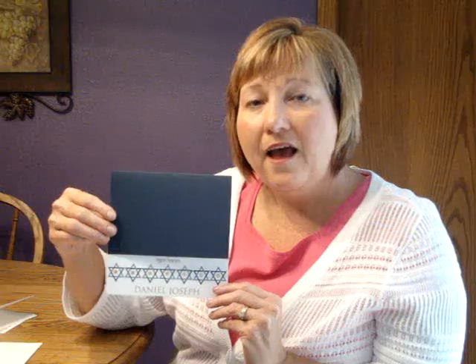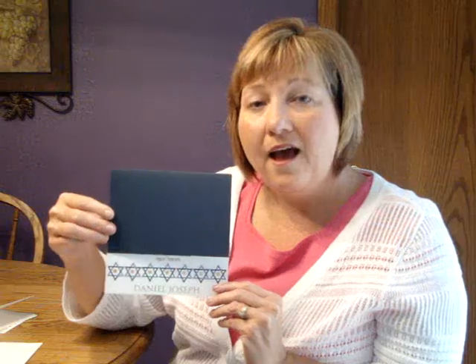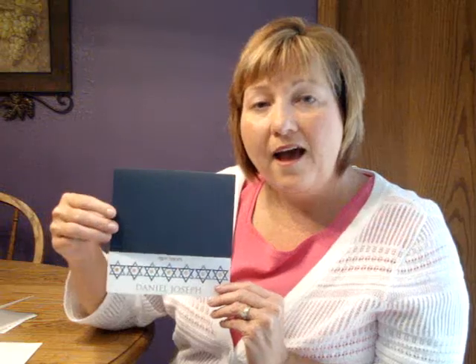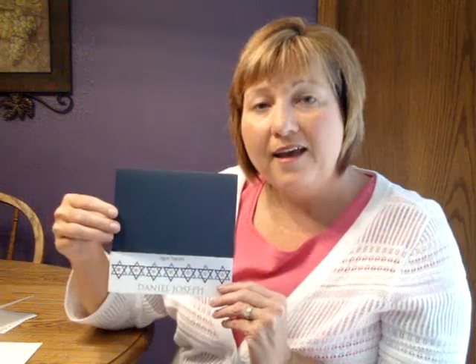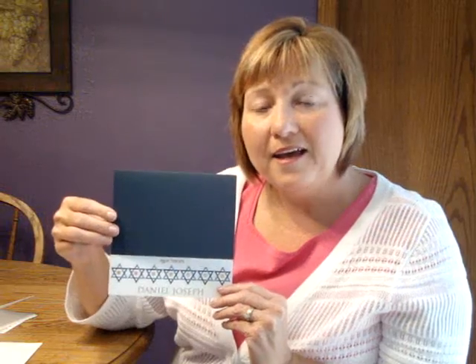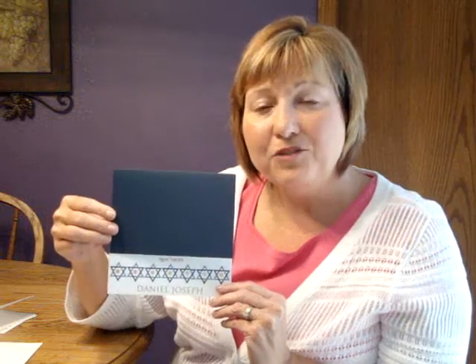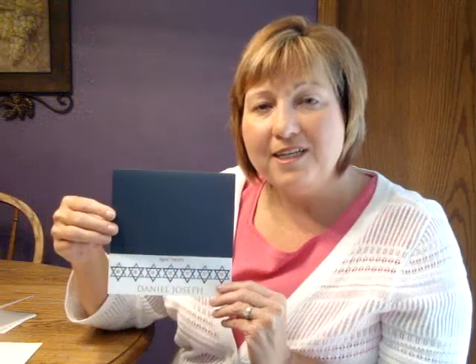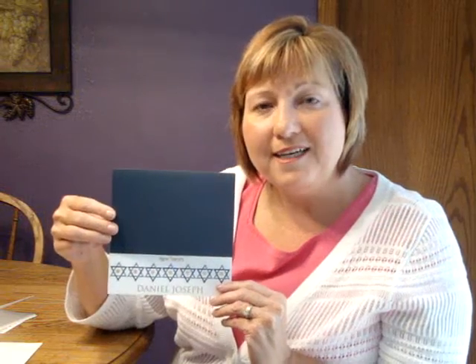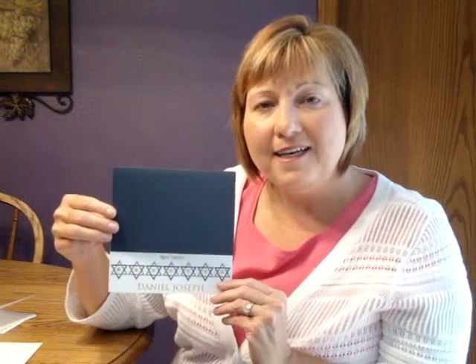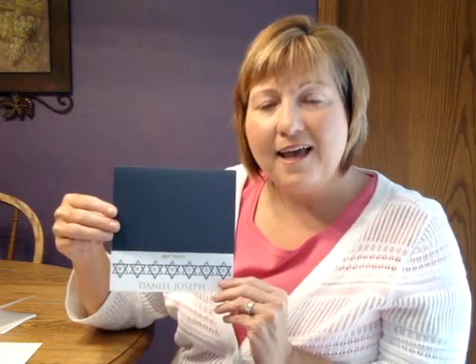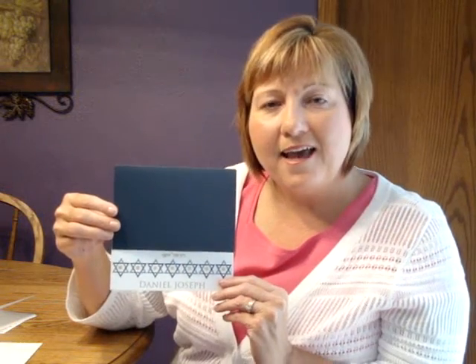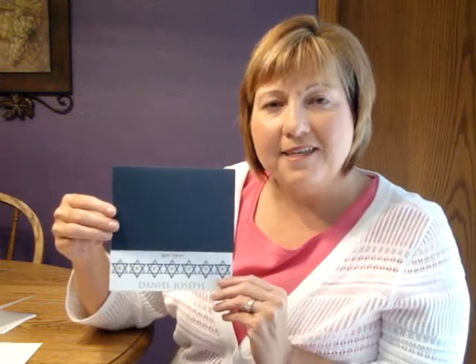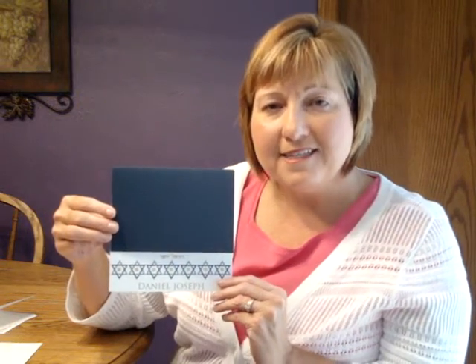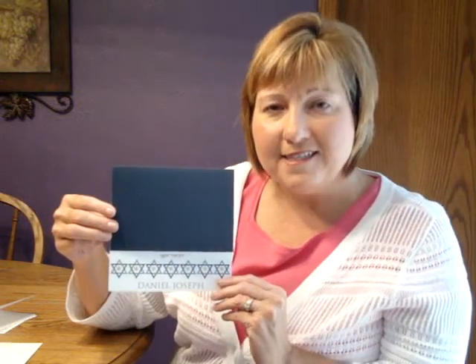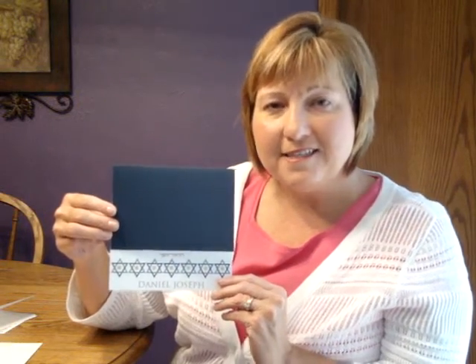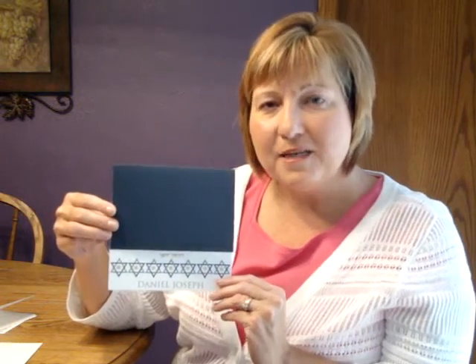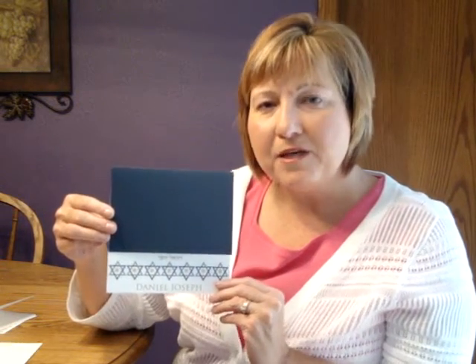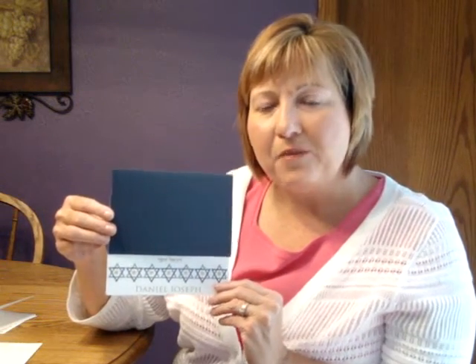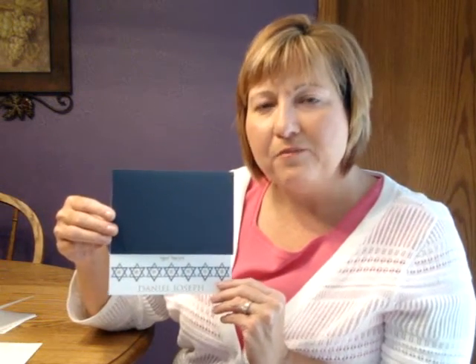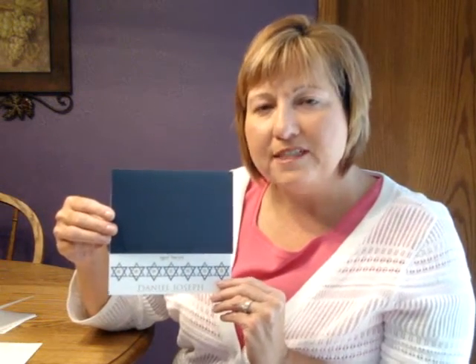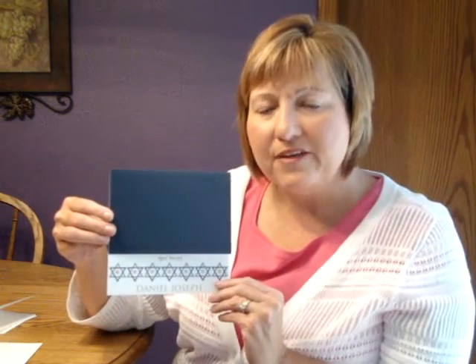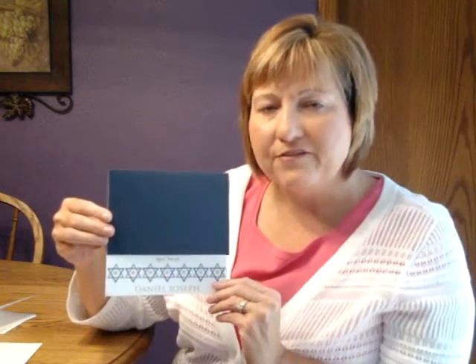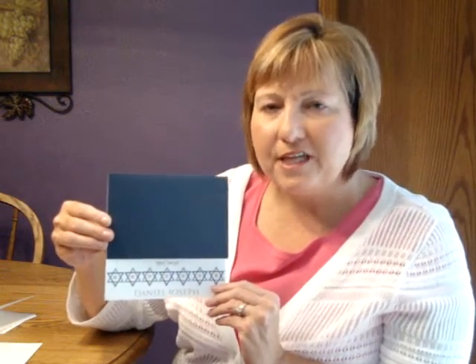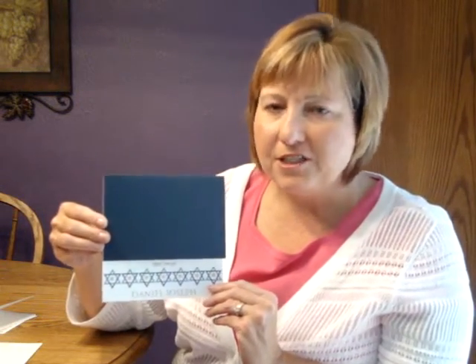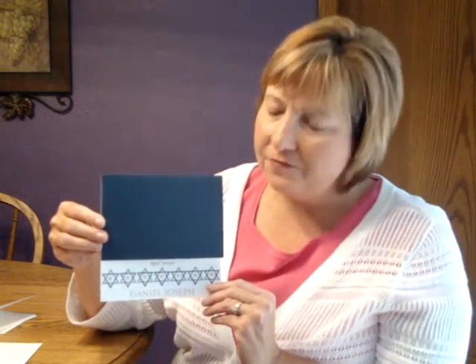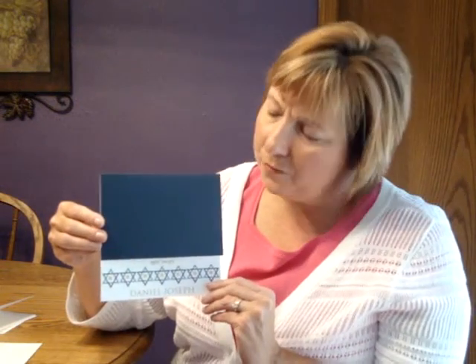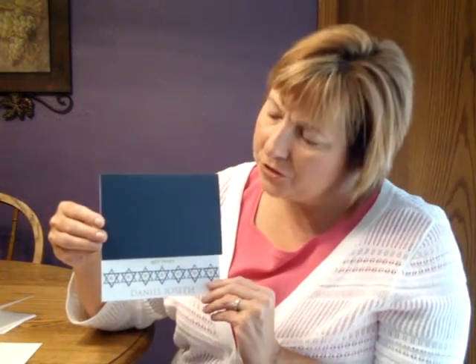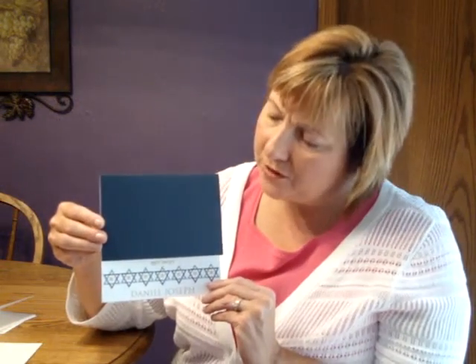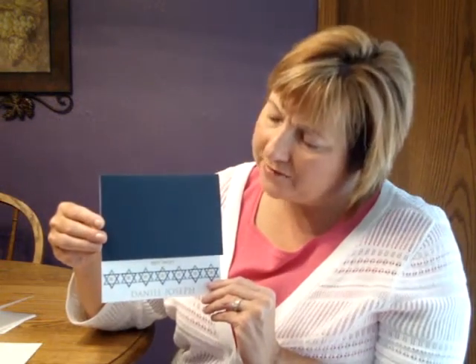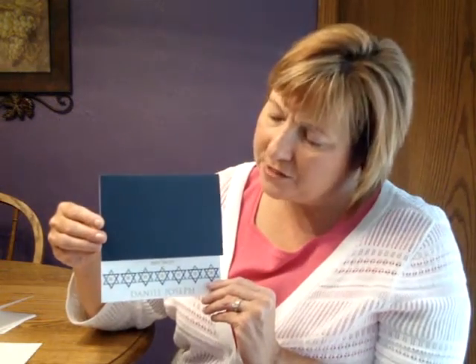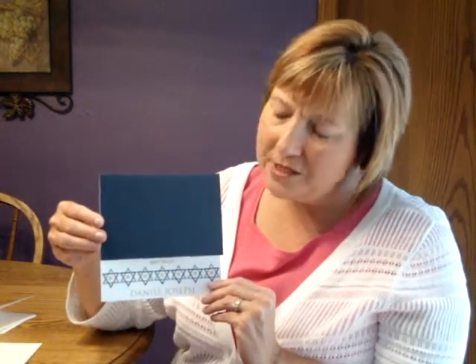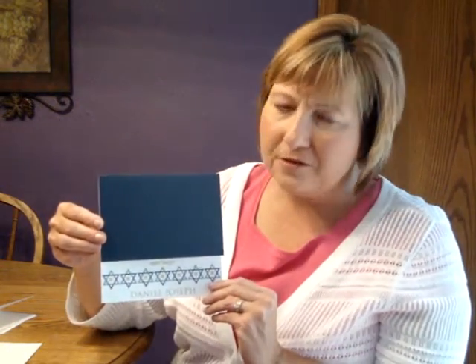Hi, I'm Jeannie, and this is the Simcha Bar Mitzvah Invitation from Birchcraft Studios.